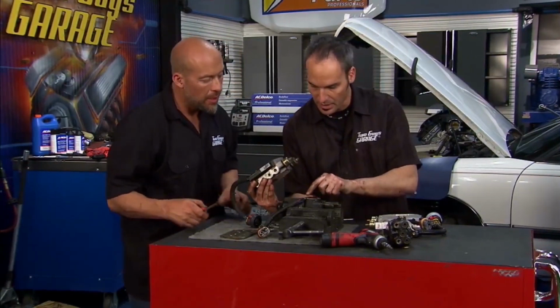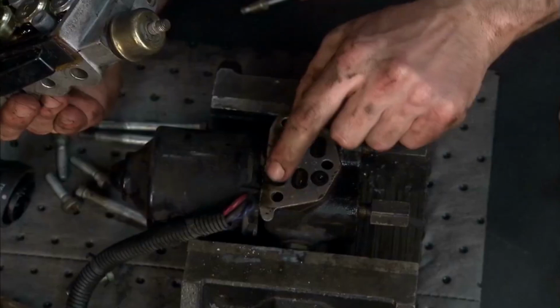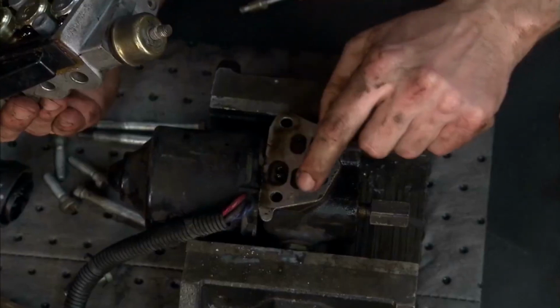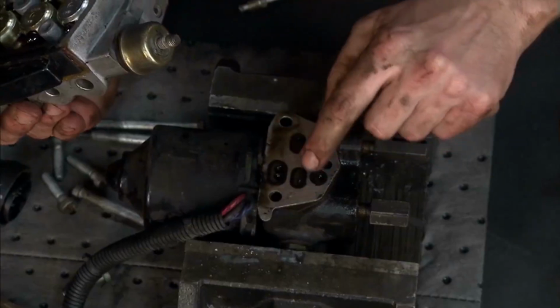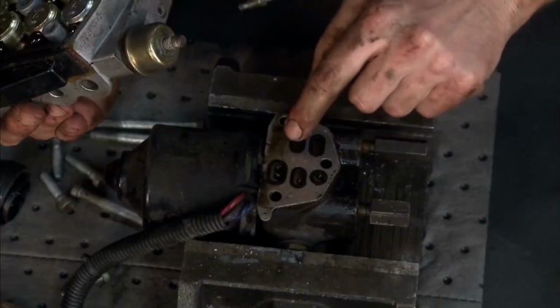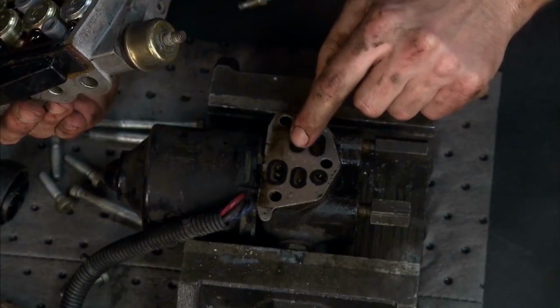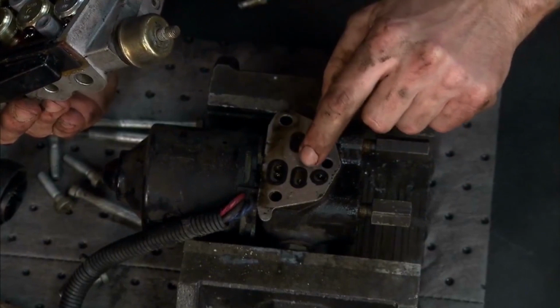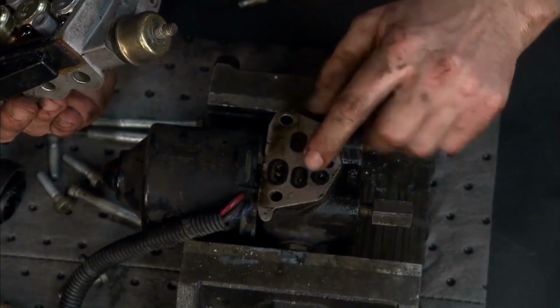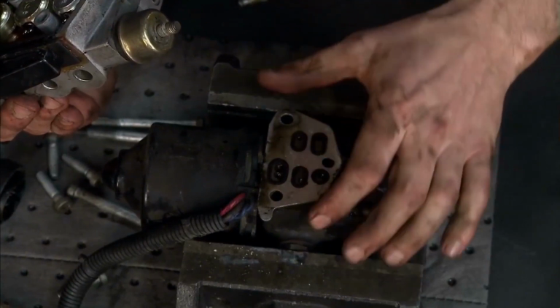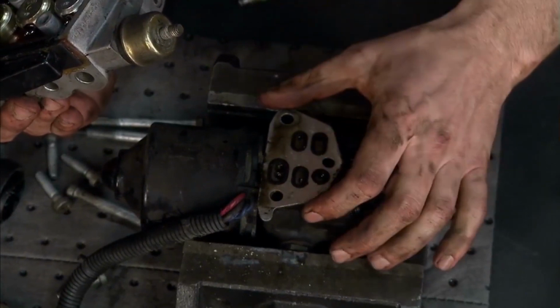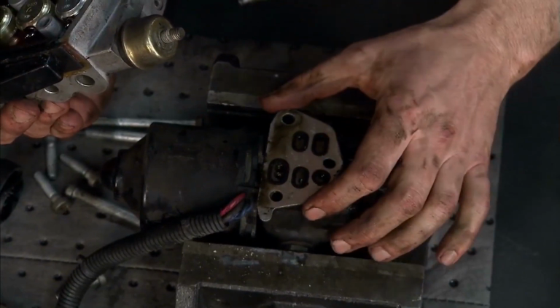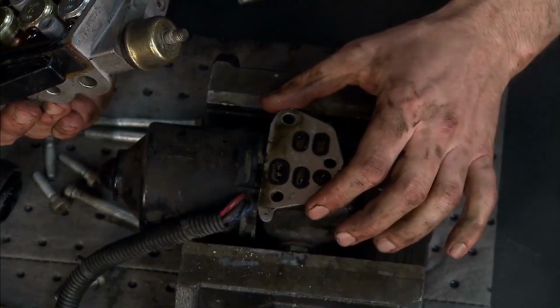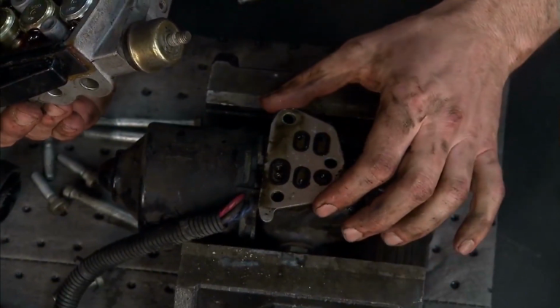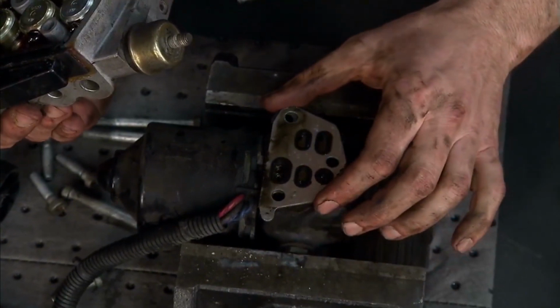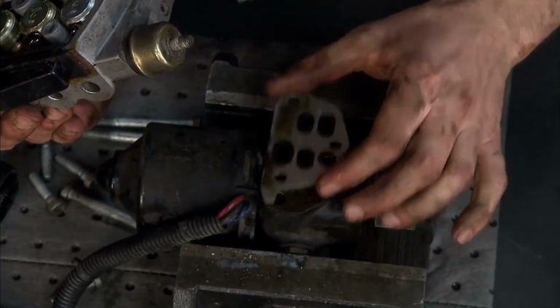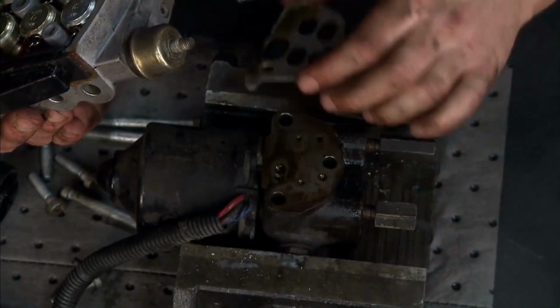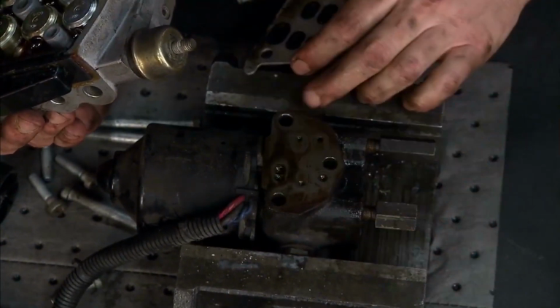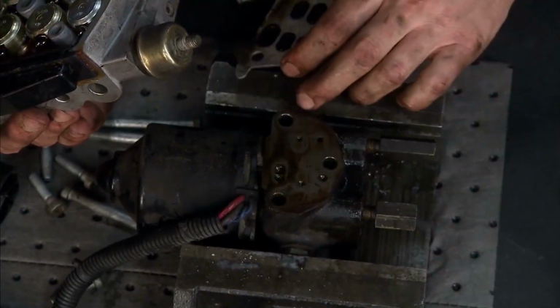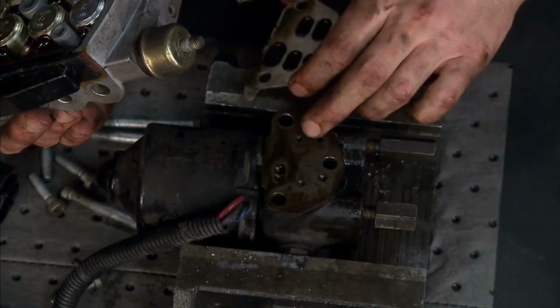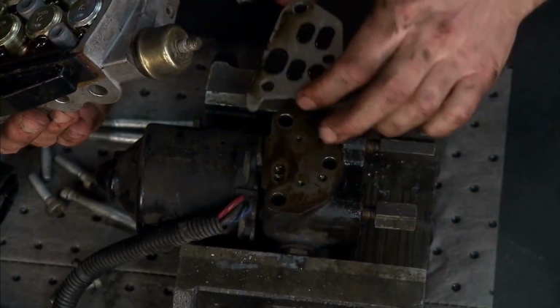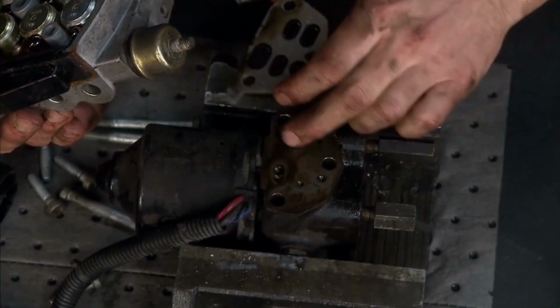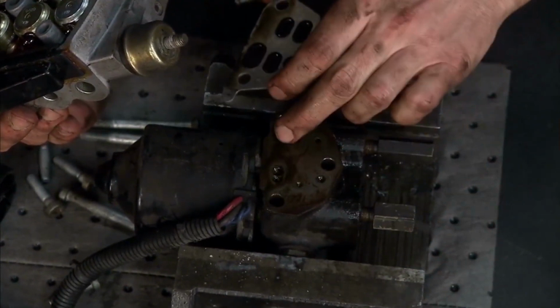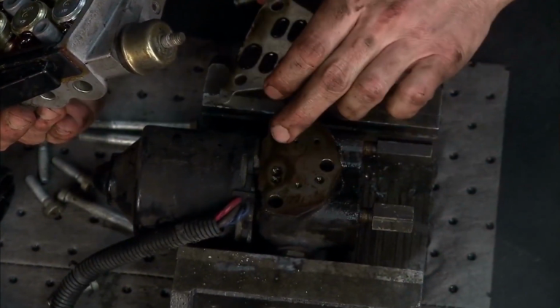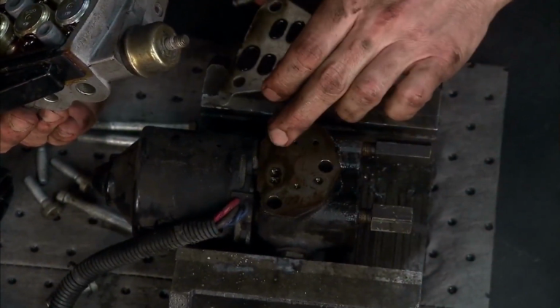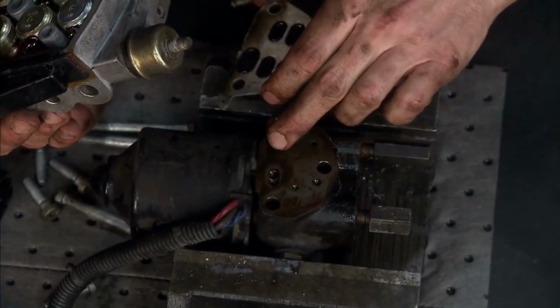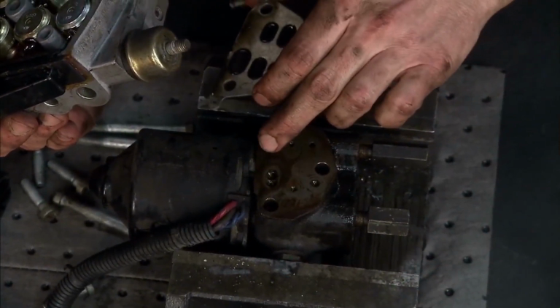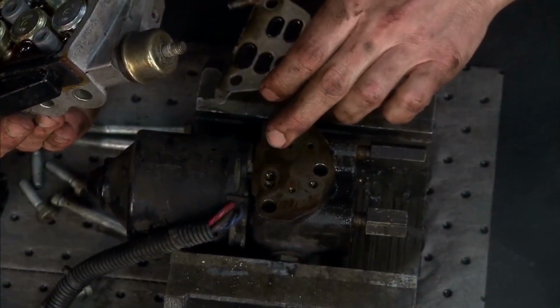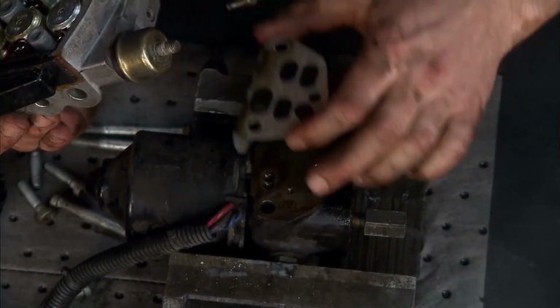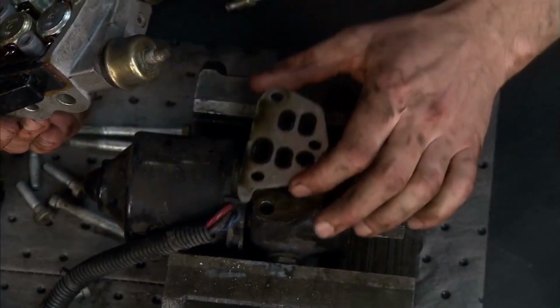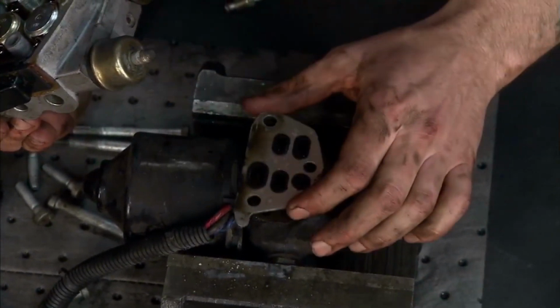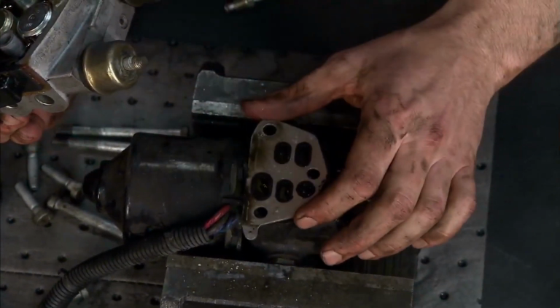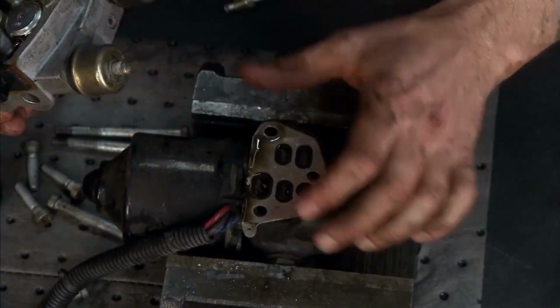We've already got a lot of really nasty looking stuff in the fluid — look at all that.